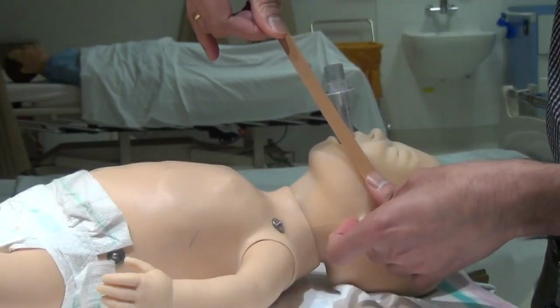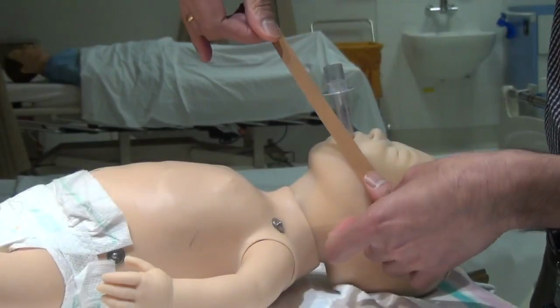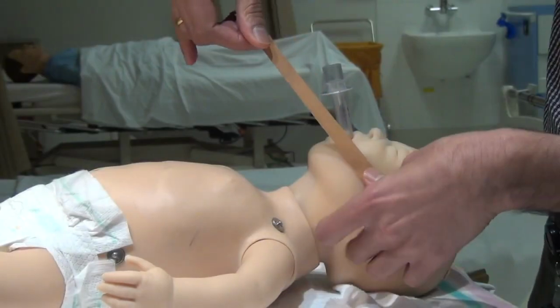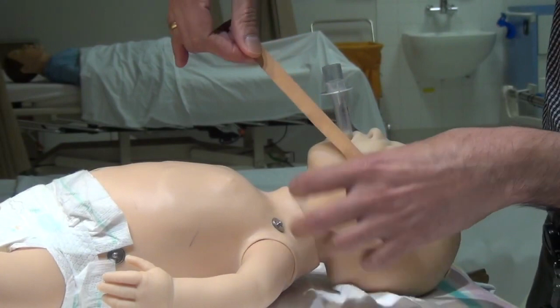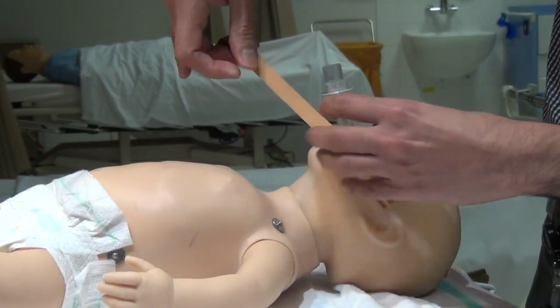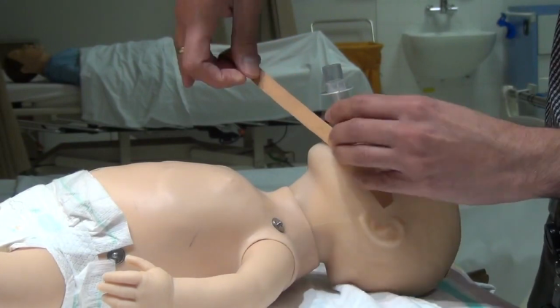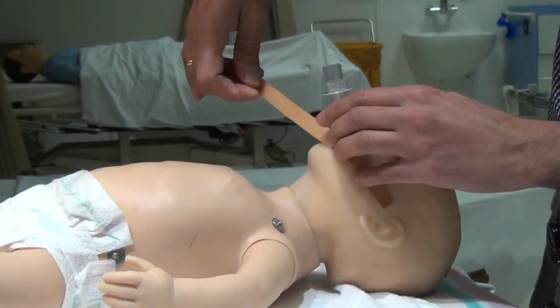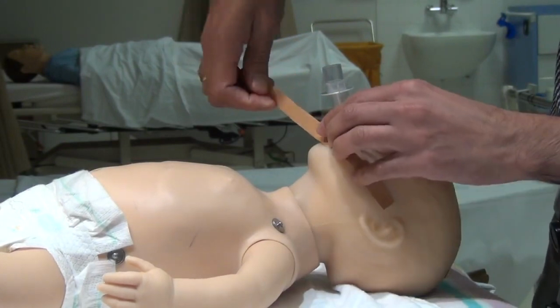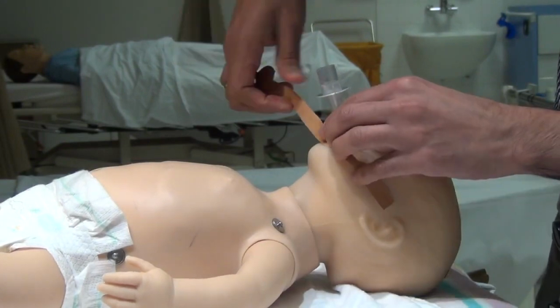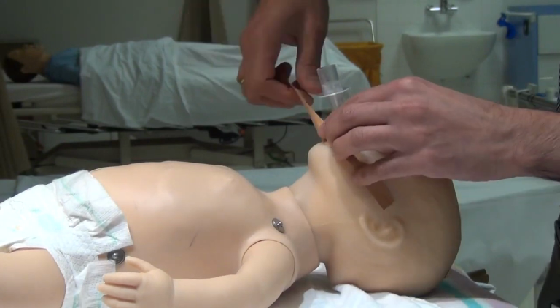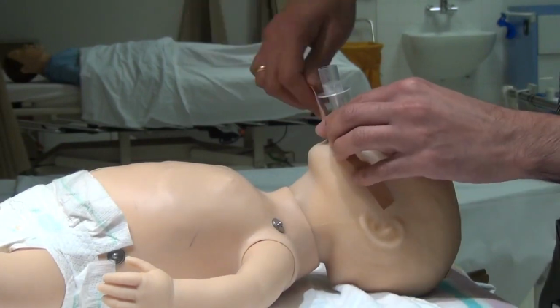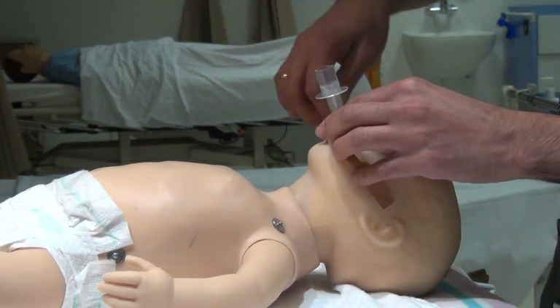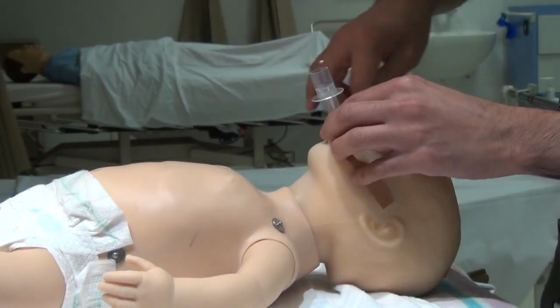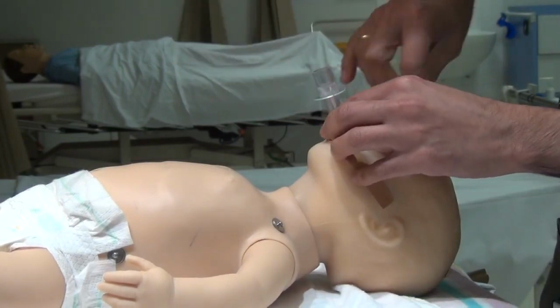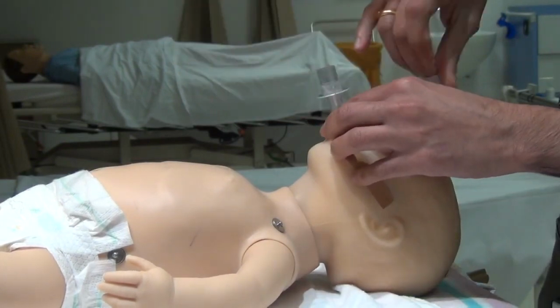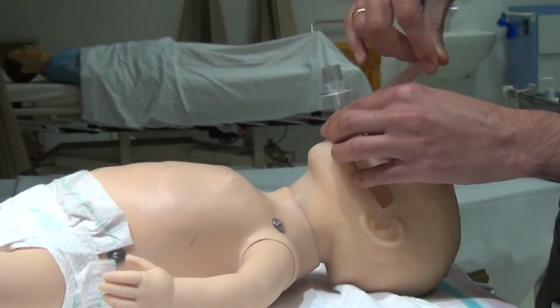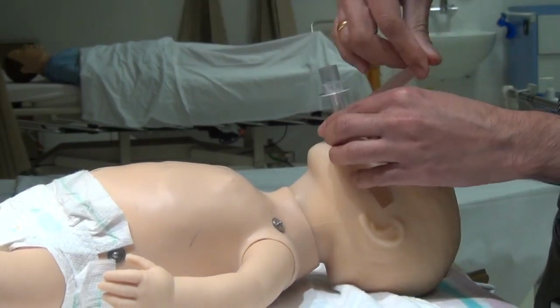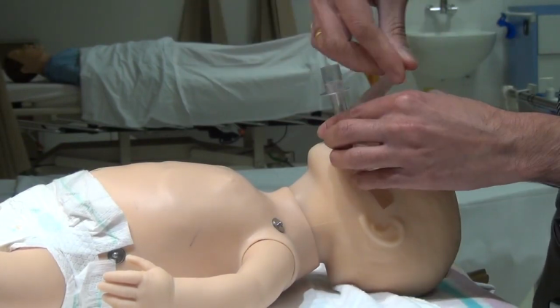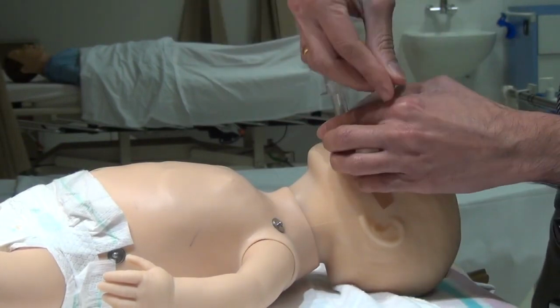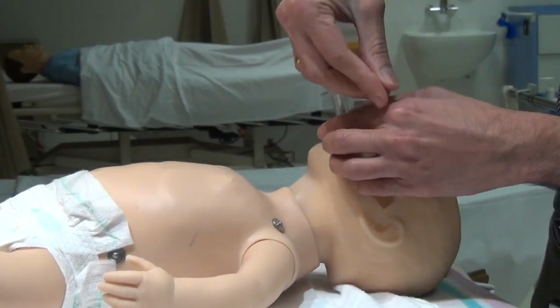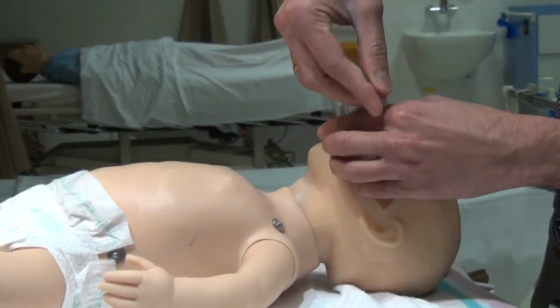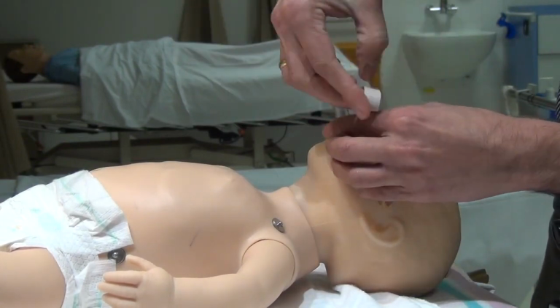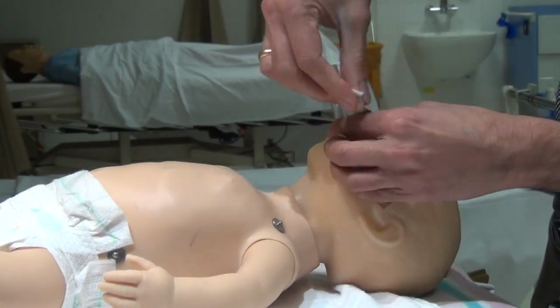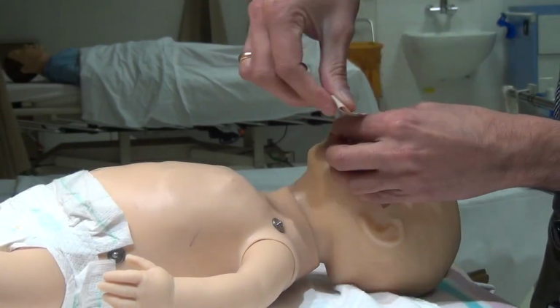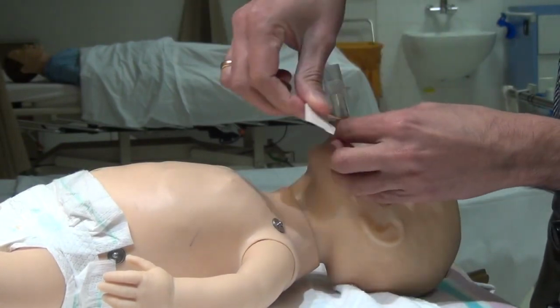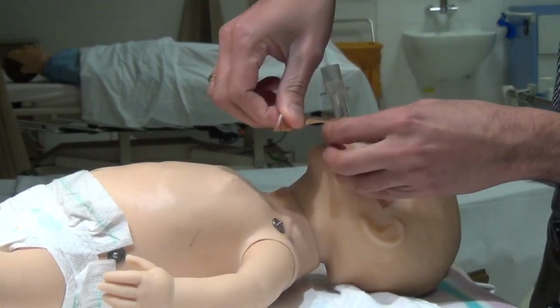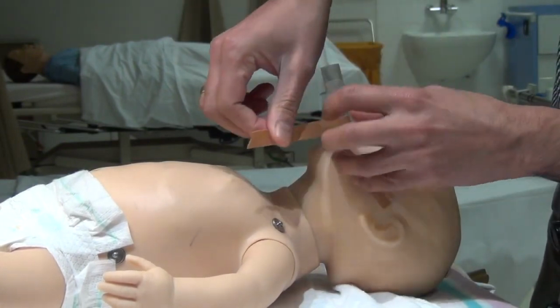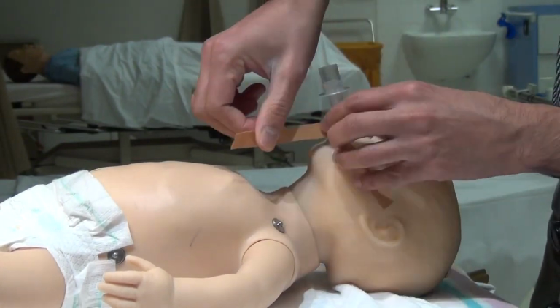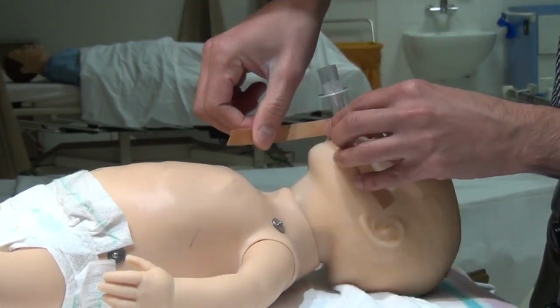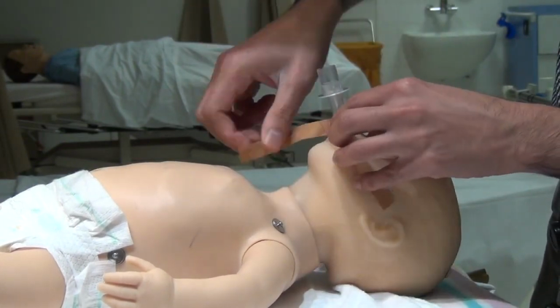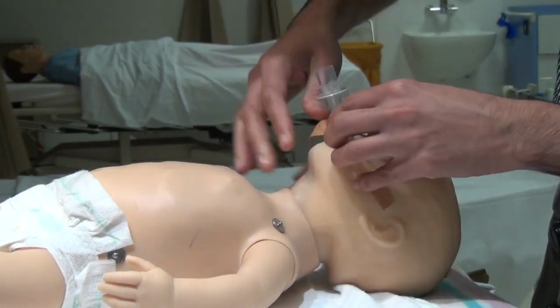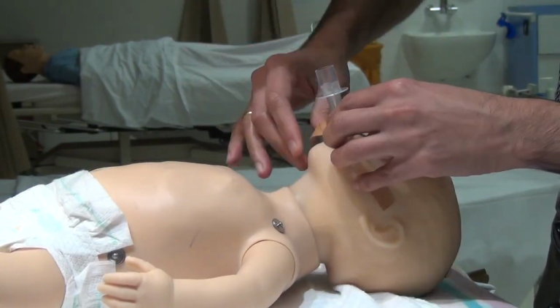The iGel should be fixed in the midline, taped down from maxilla to maxilla.